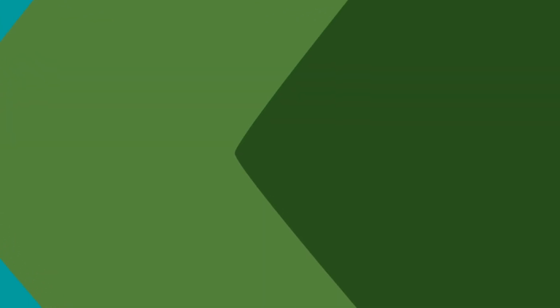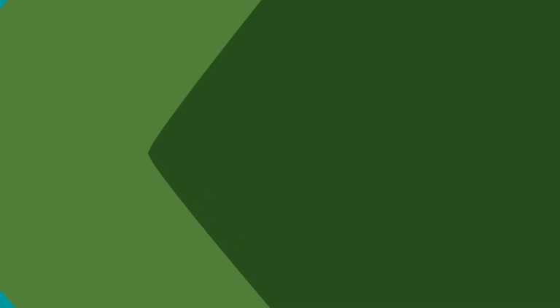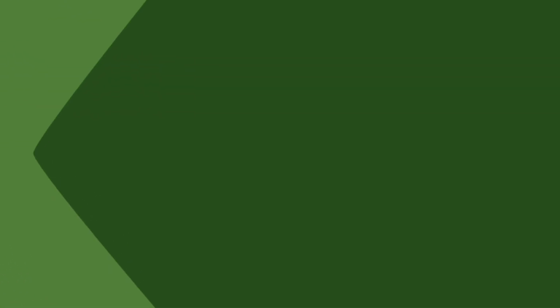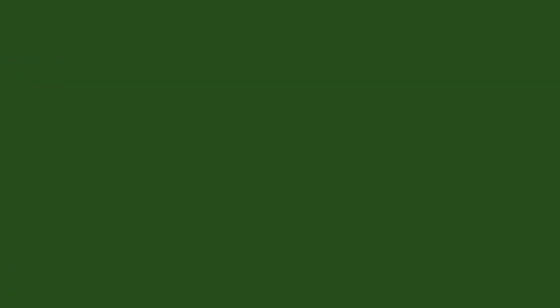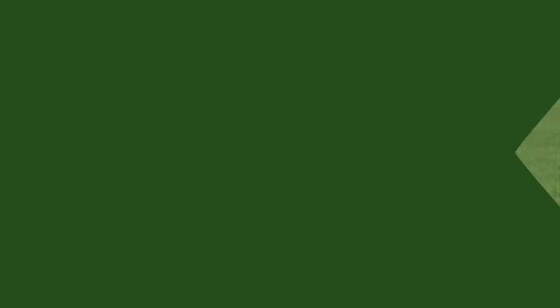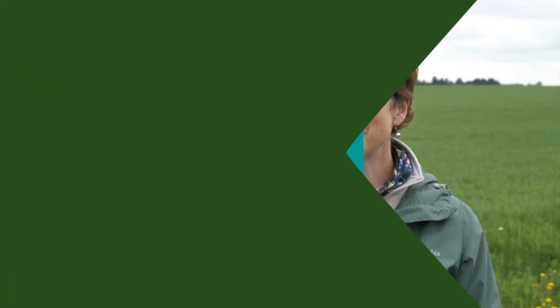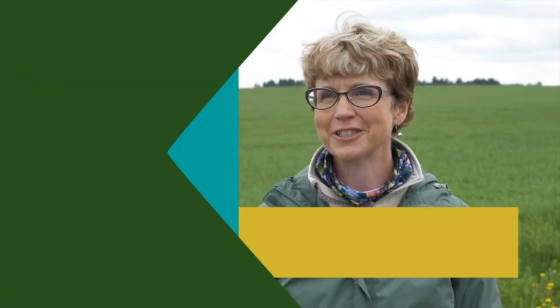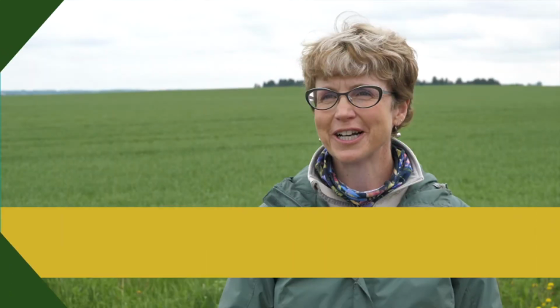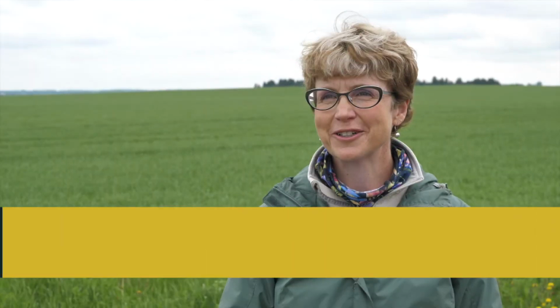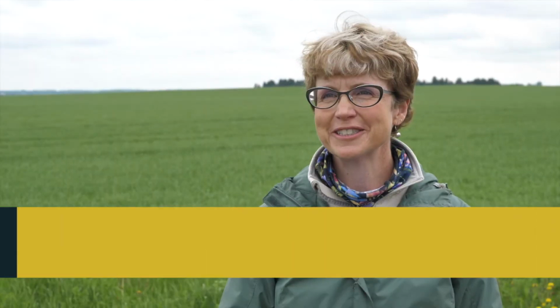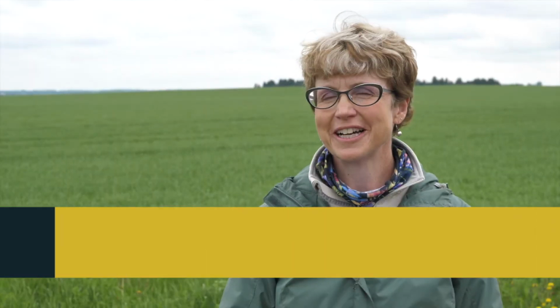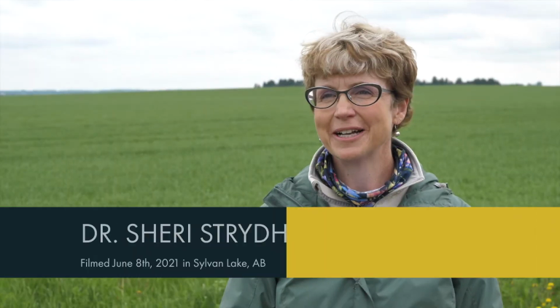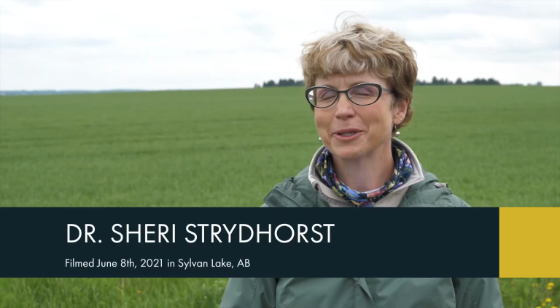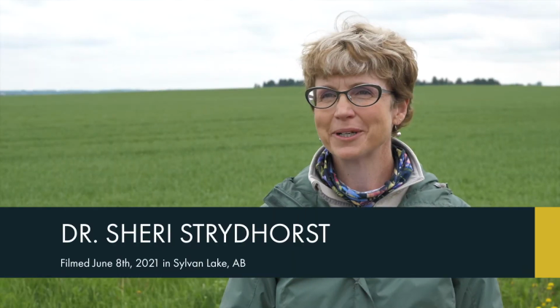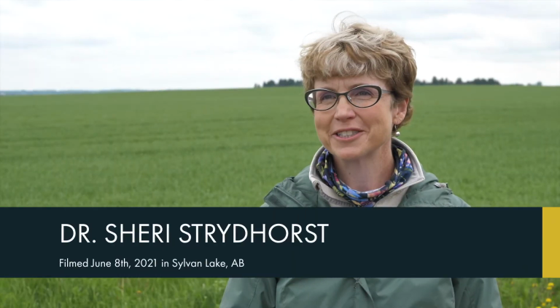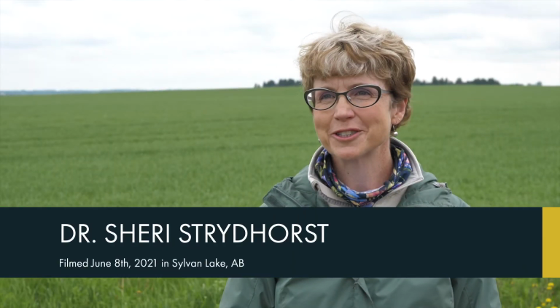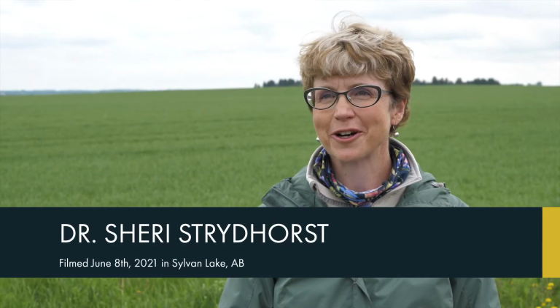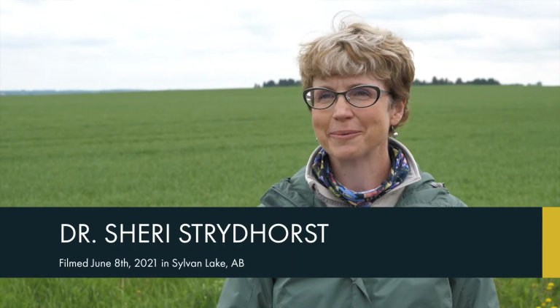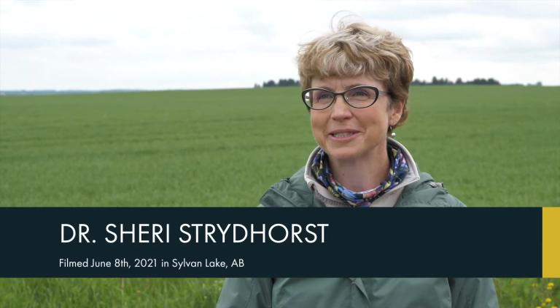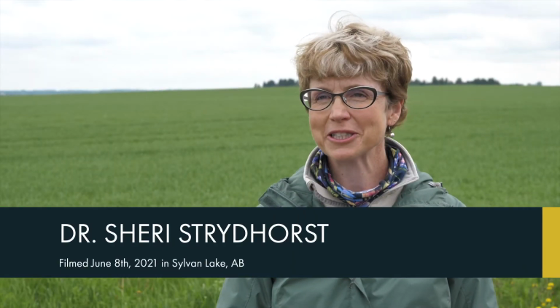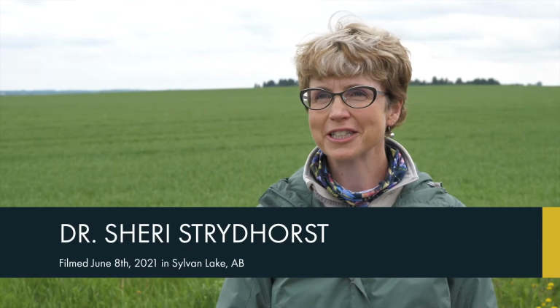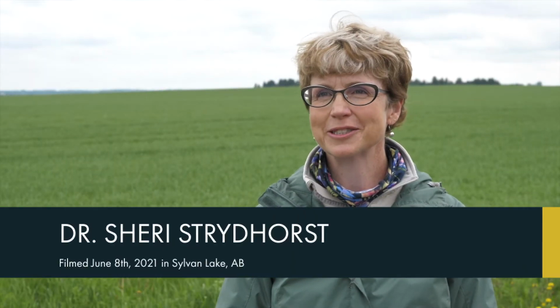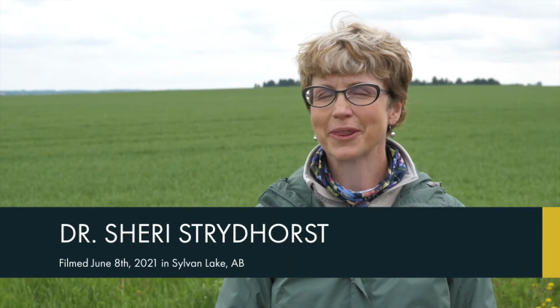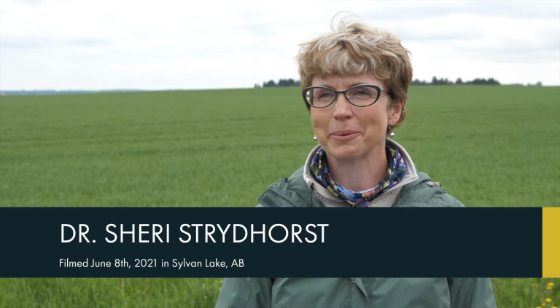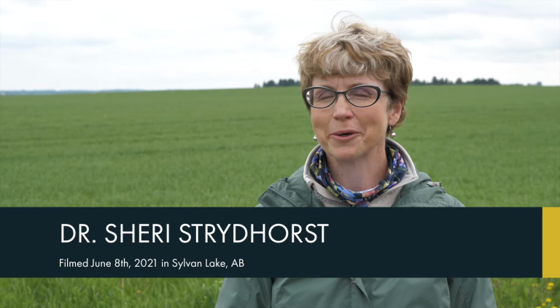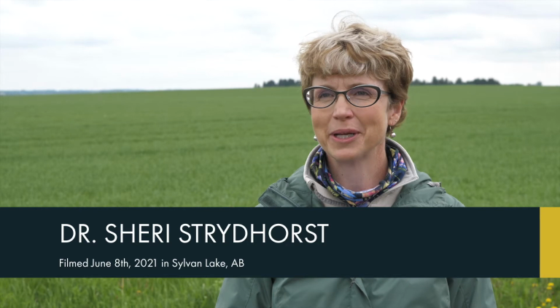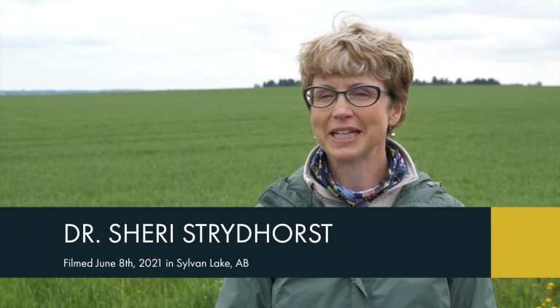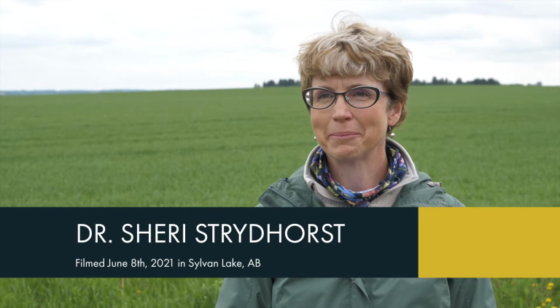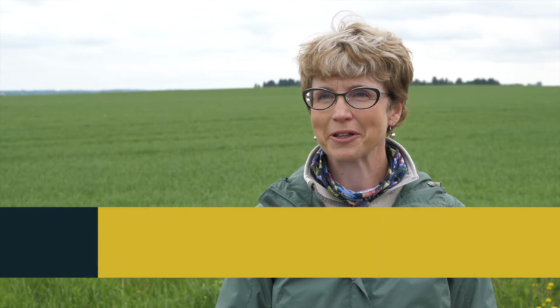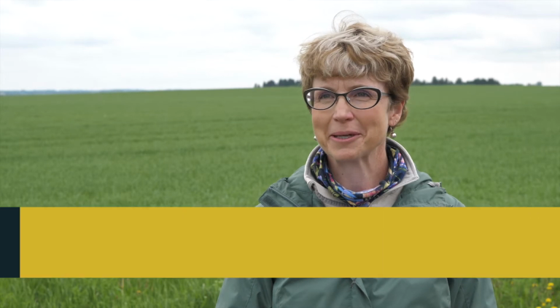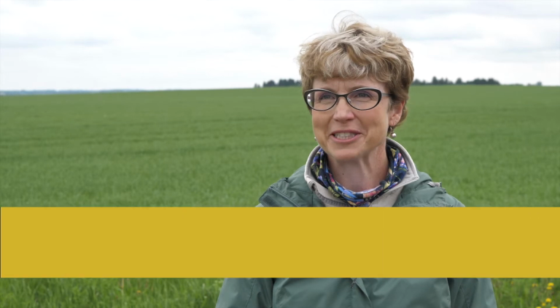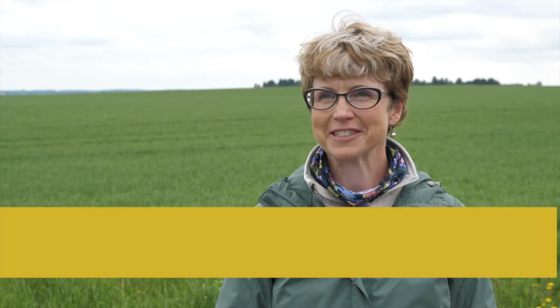Hi, I'm Sherry Streidhorst. I am the research agronomy specialist with Alberta Wheat and Barley Commissions.